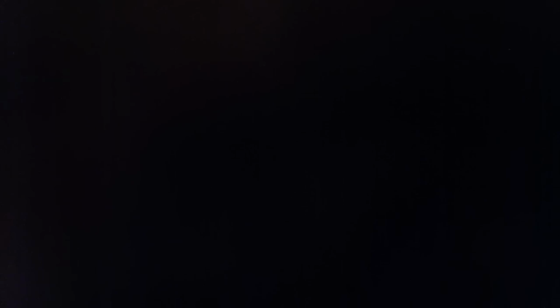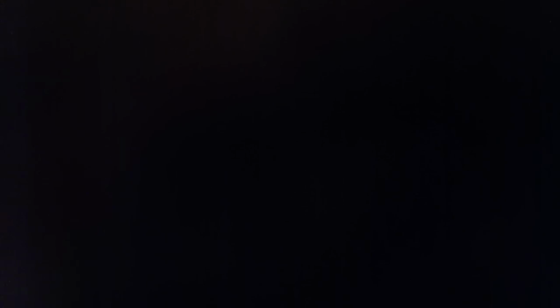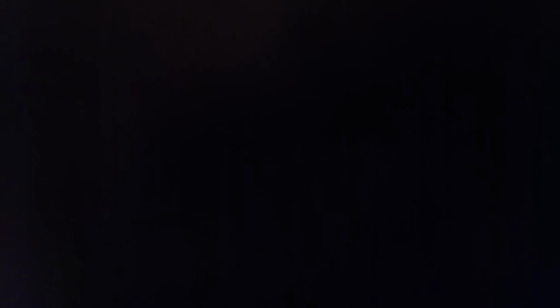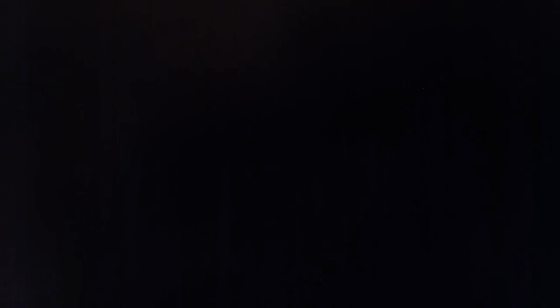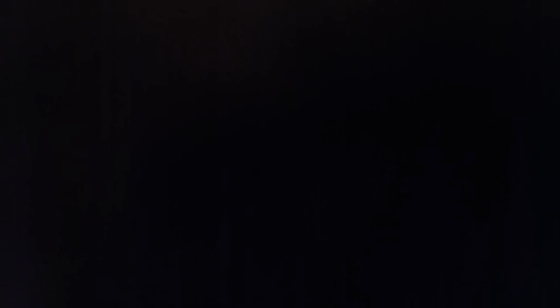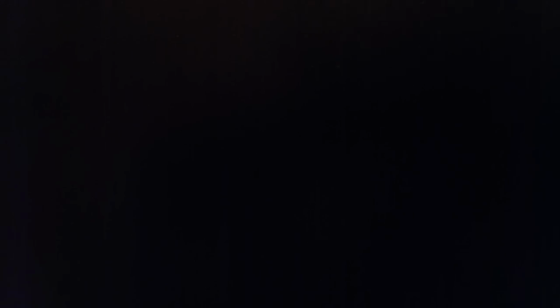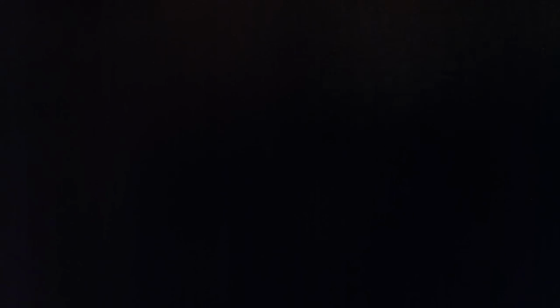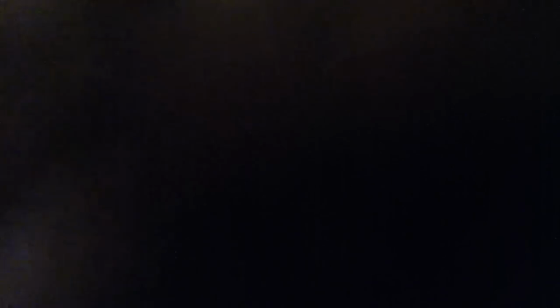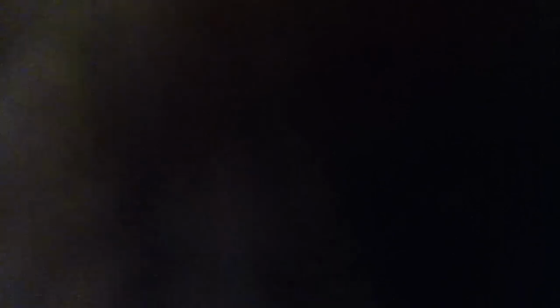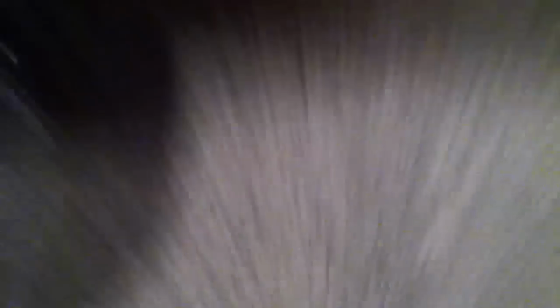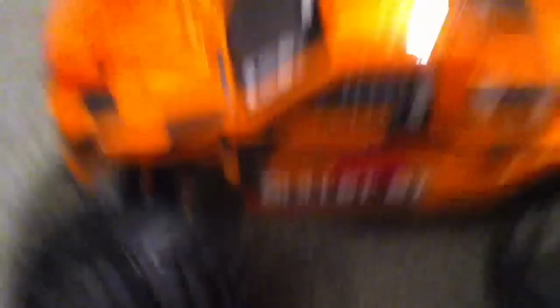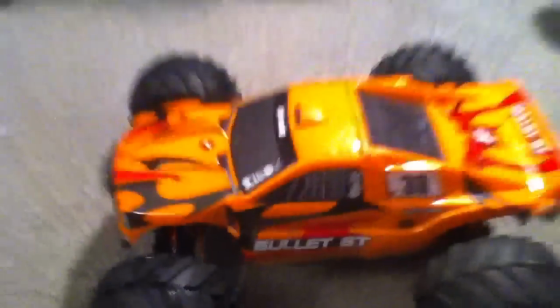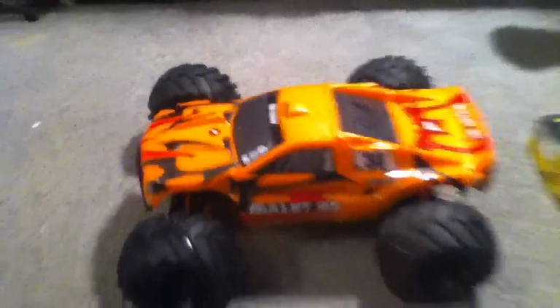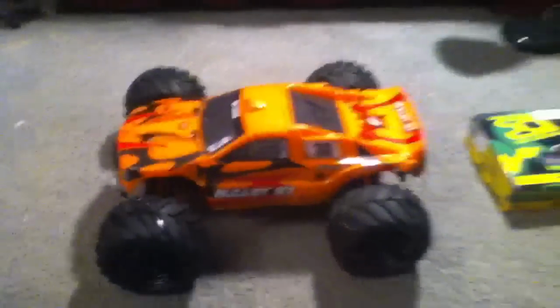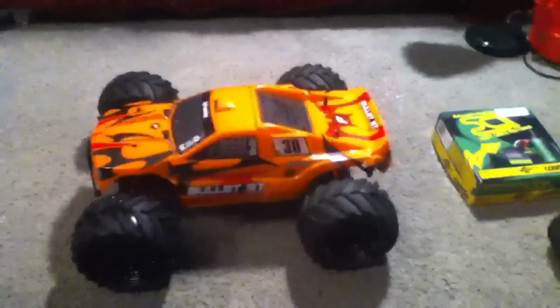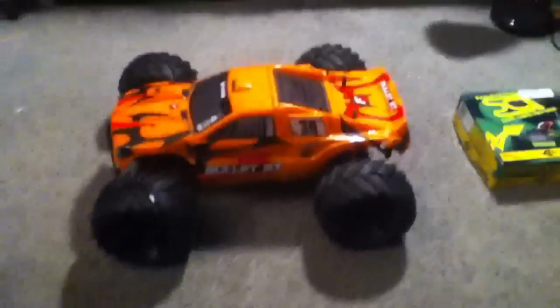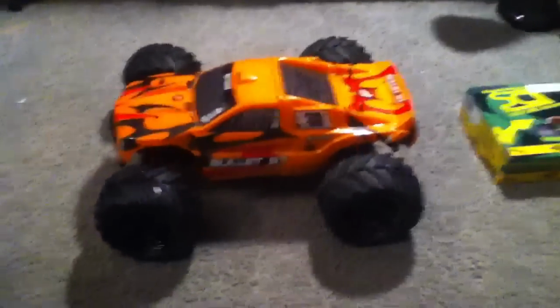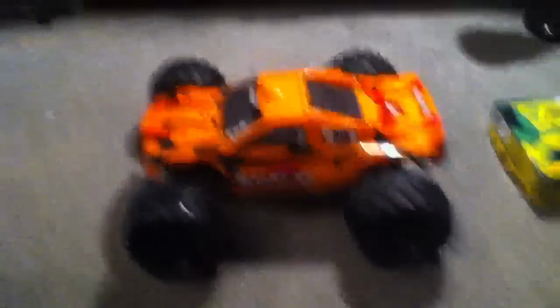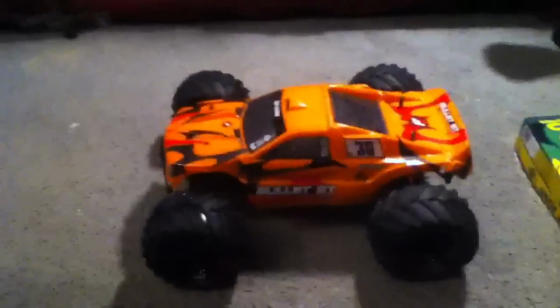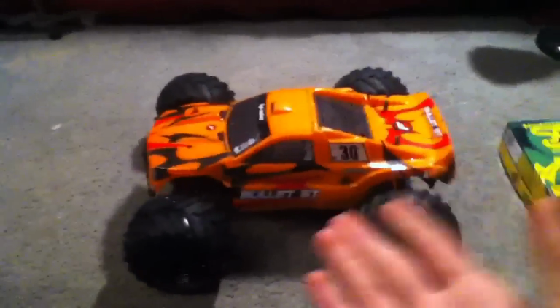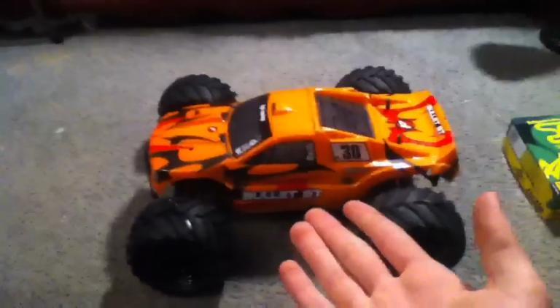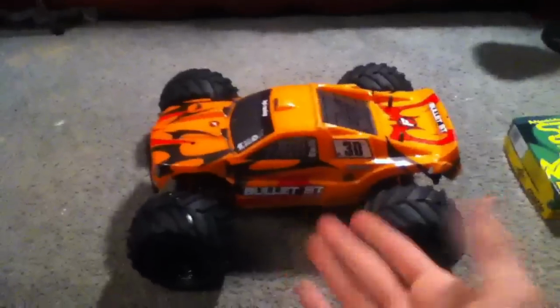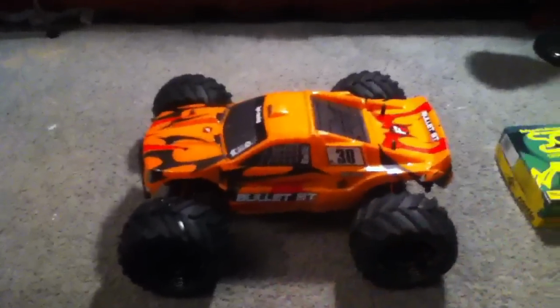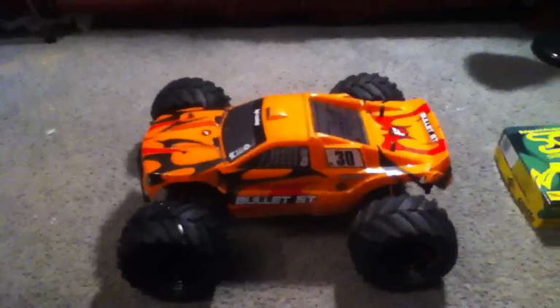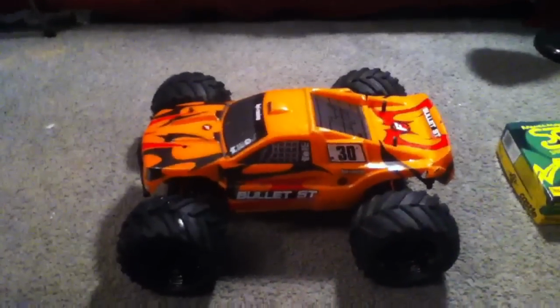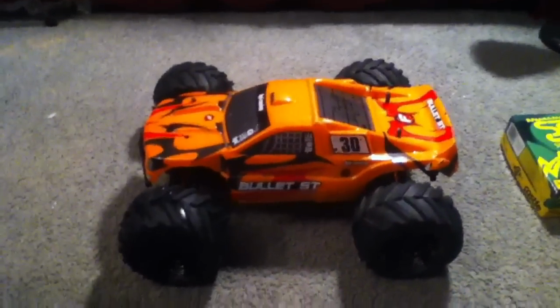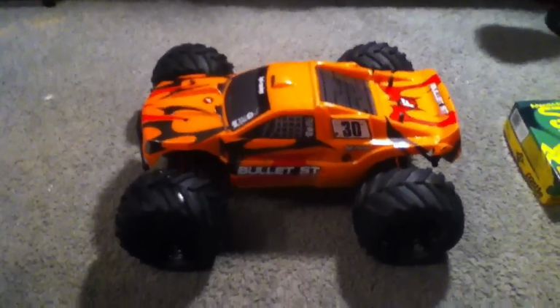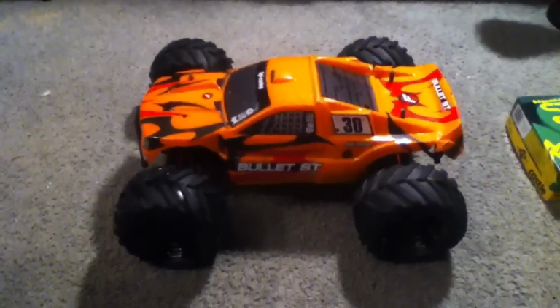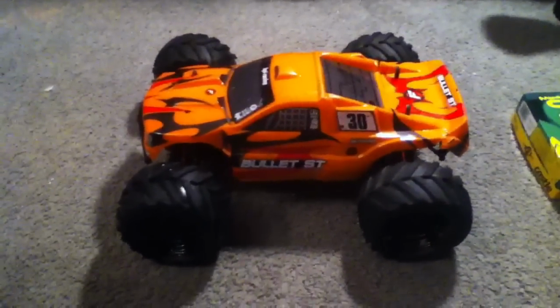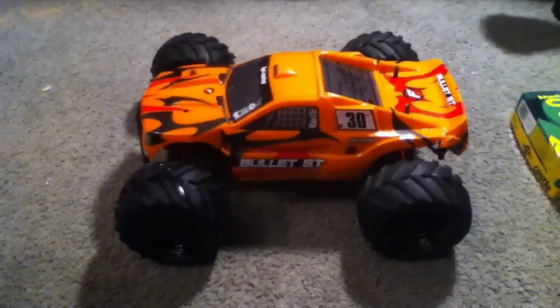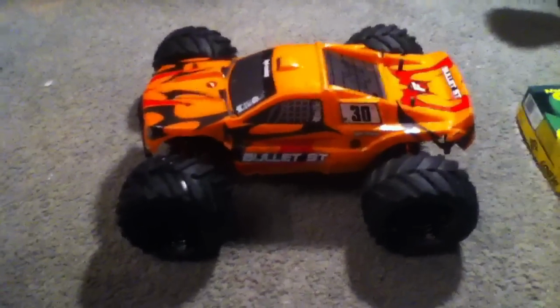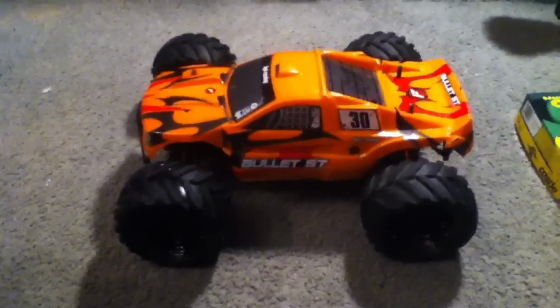Hey guys, RC Airsoft. As you can already tell by the title, I got a new truck. And it's the HPI Bullet ST Flux.